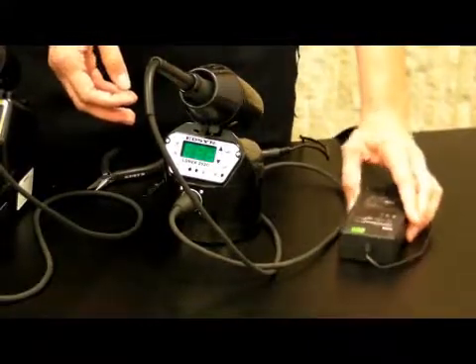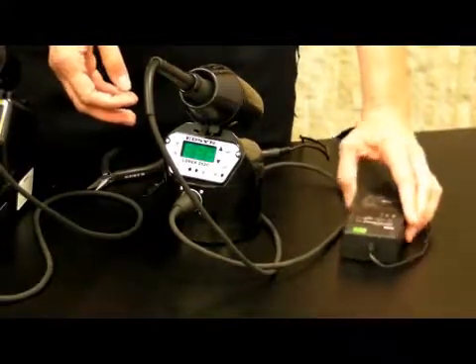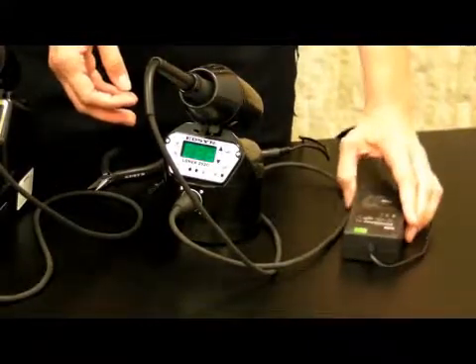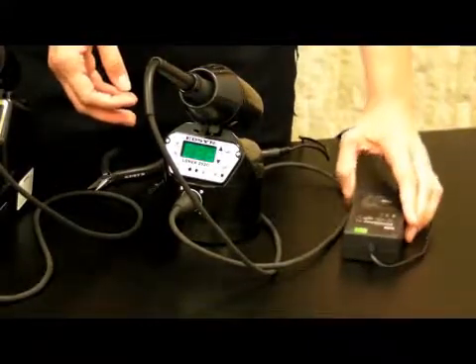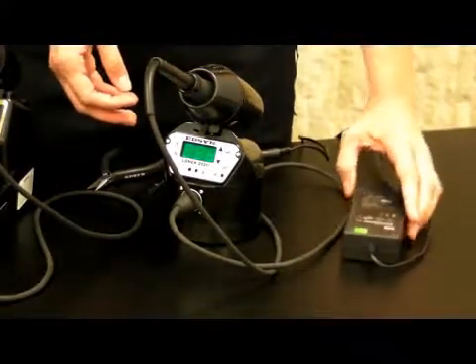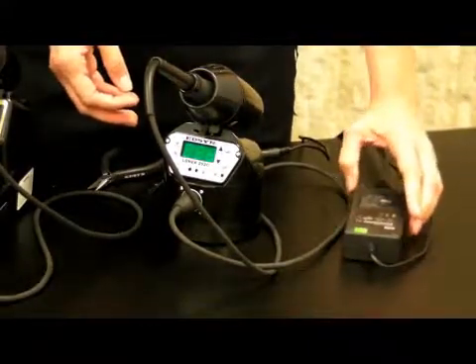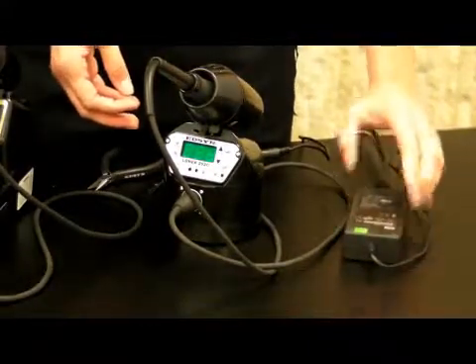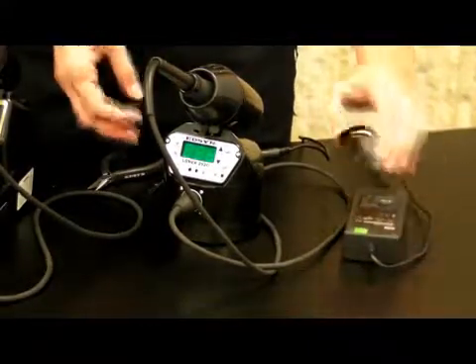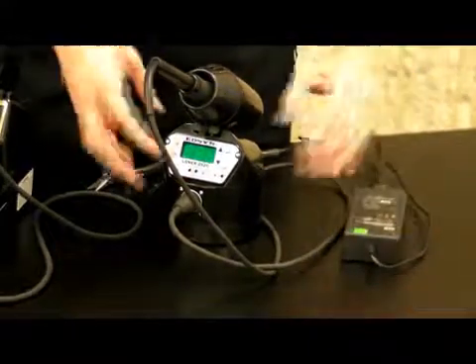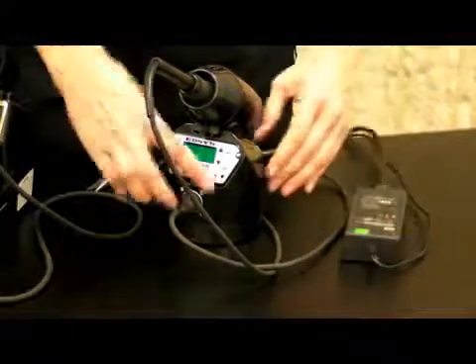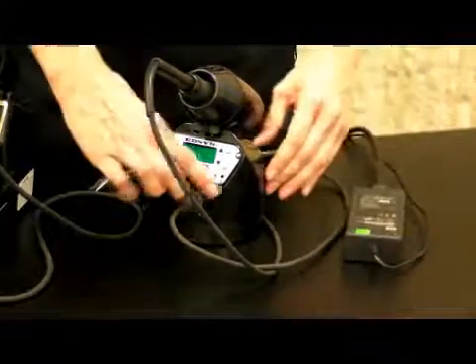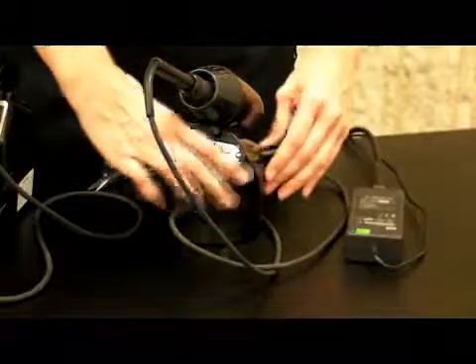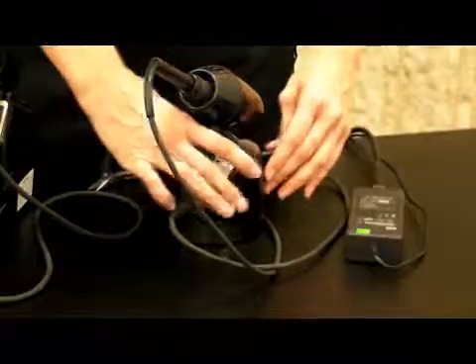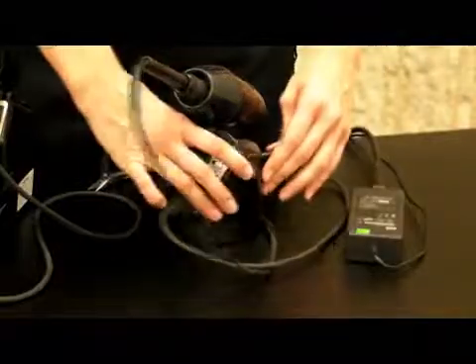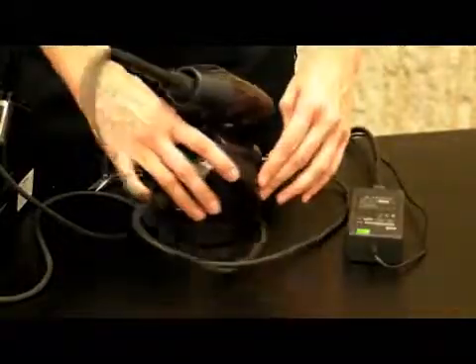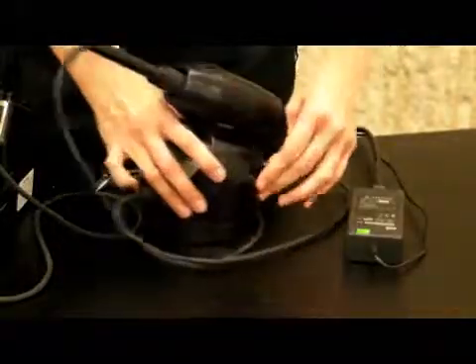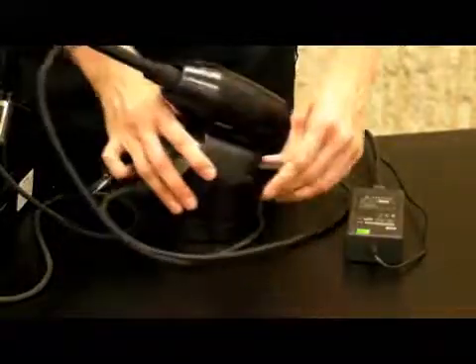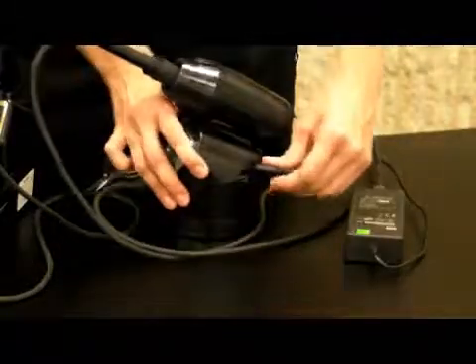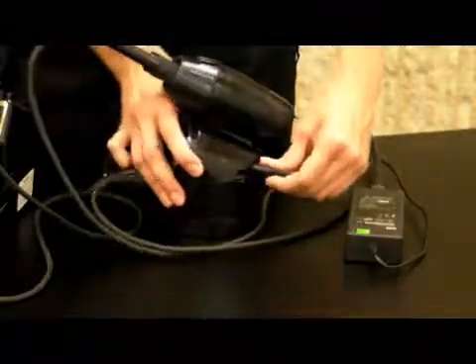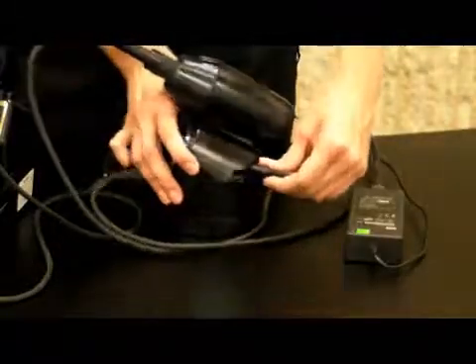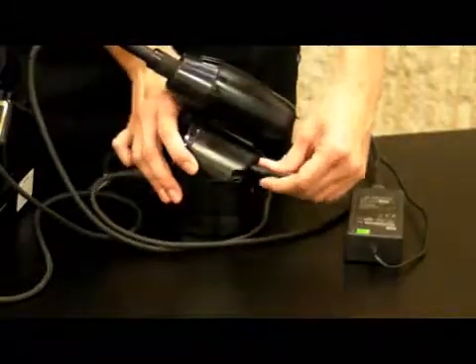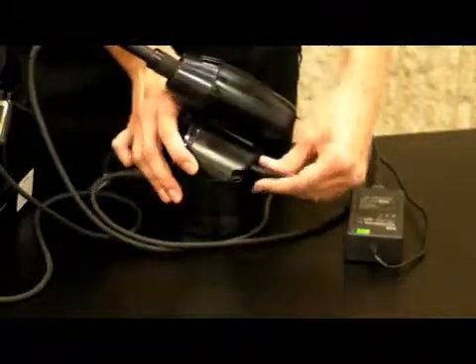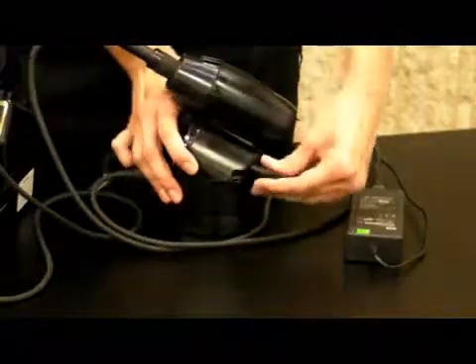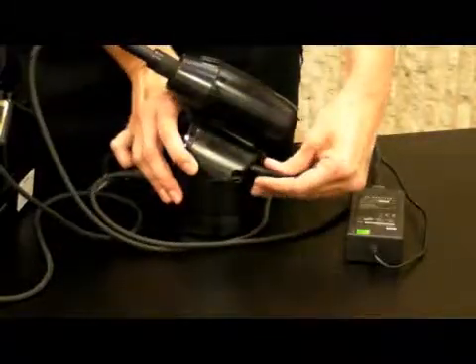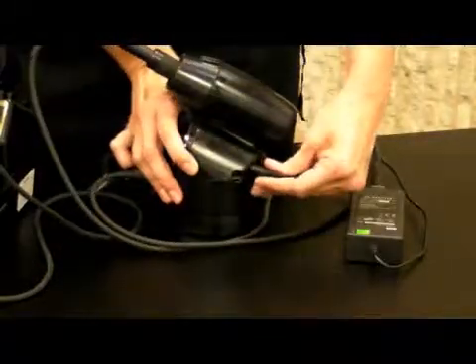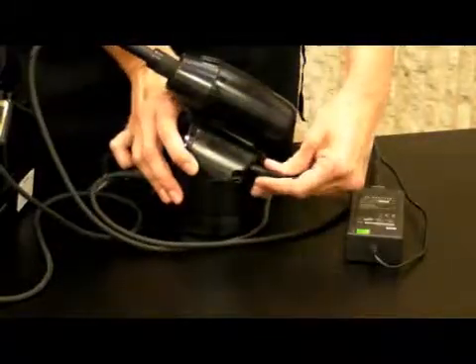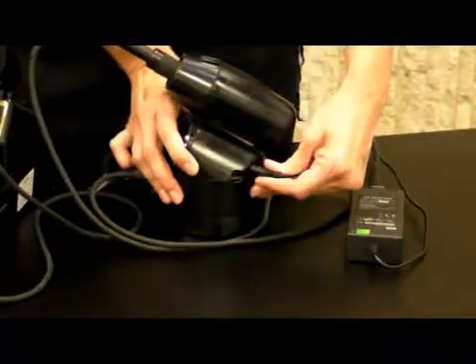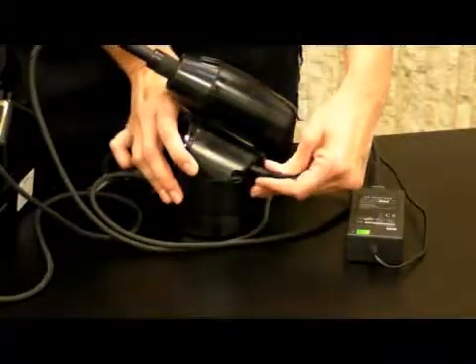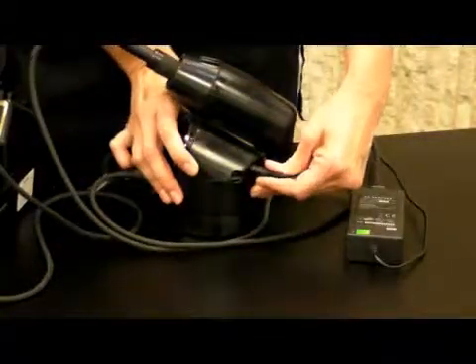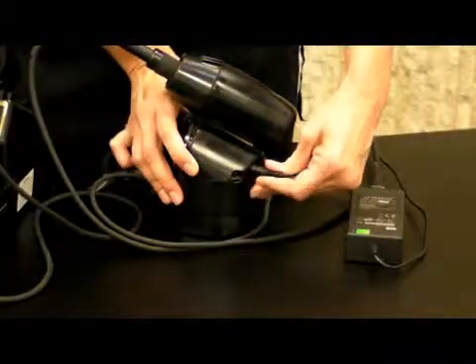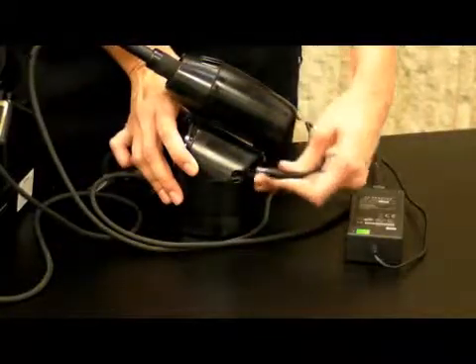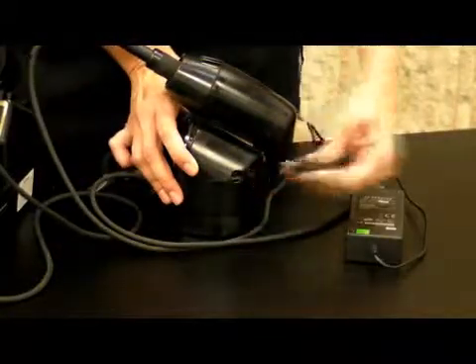The power supply automatically switches from 100 to 240 volts.